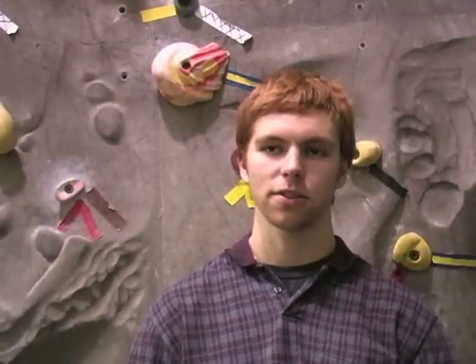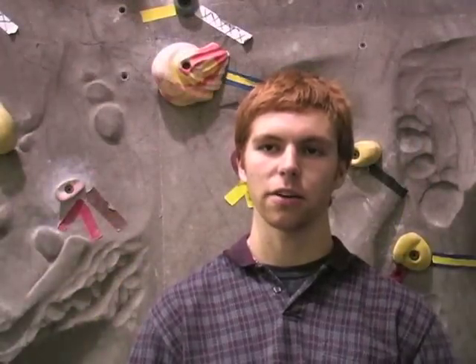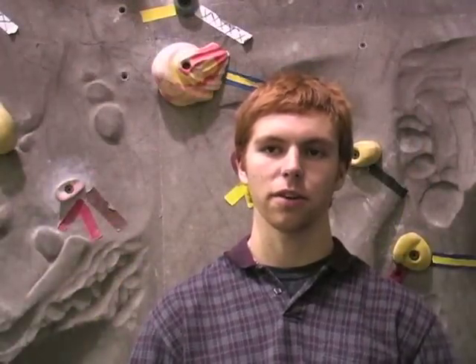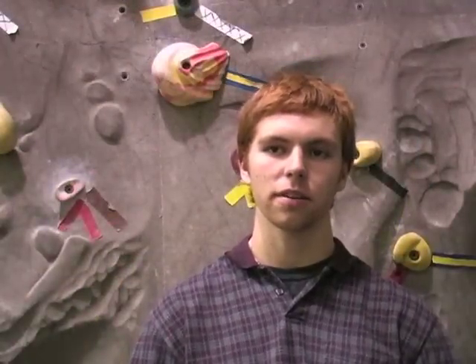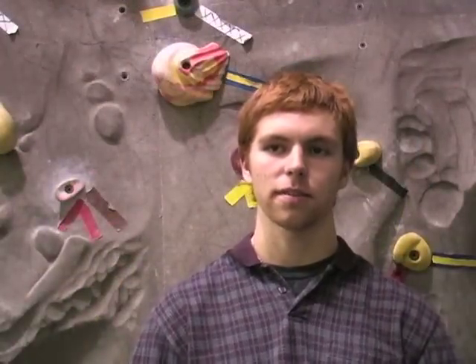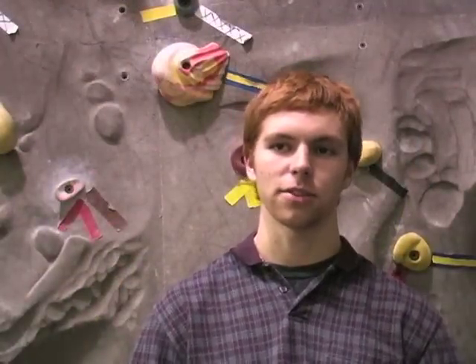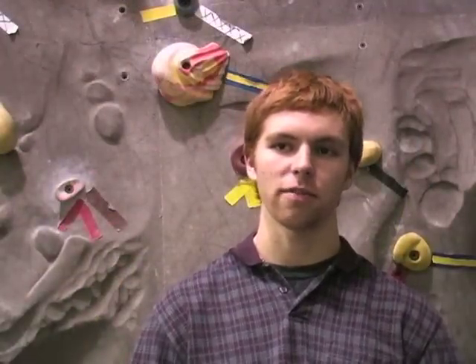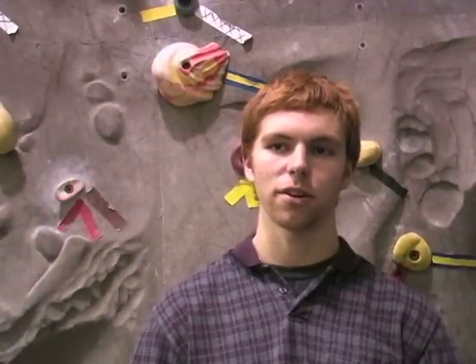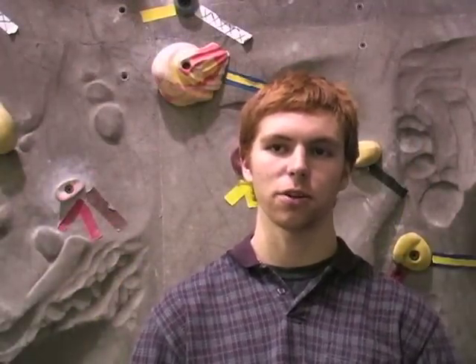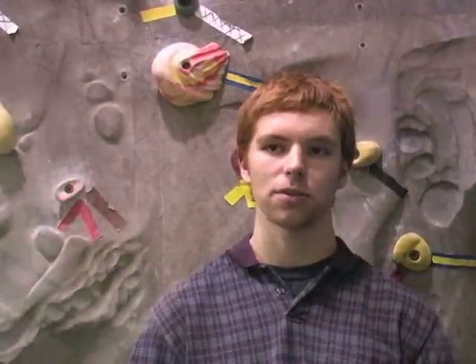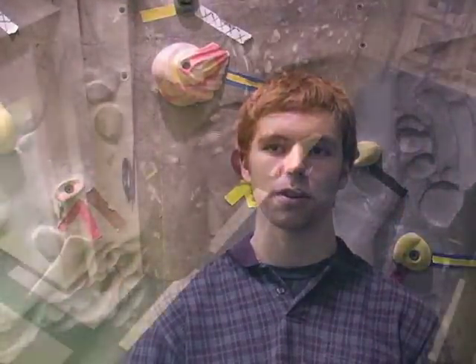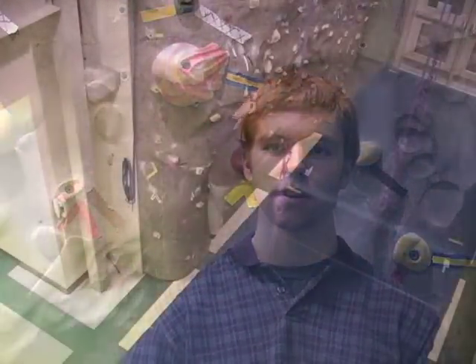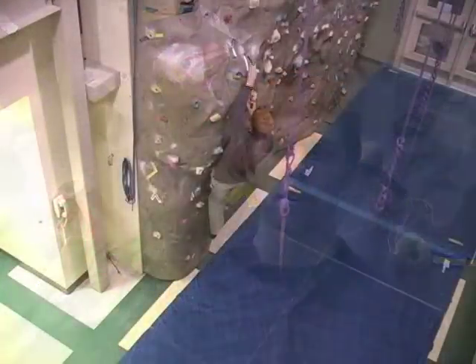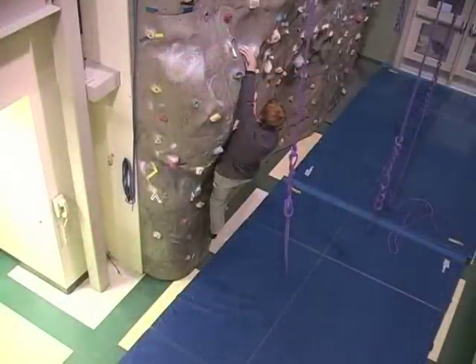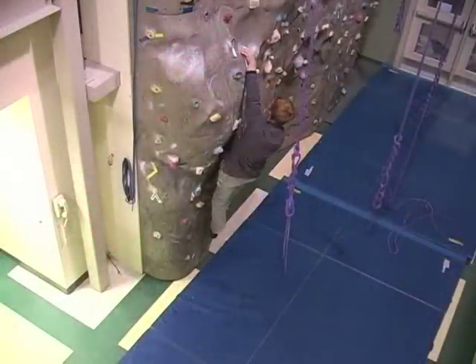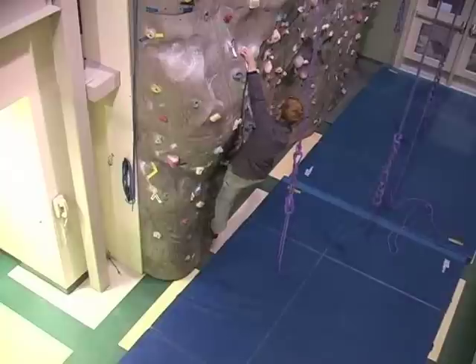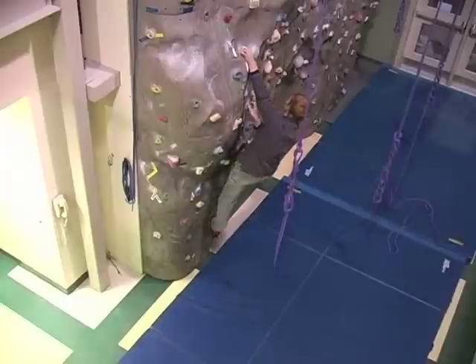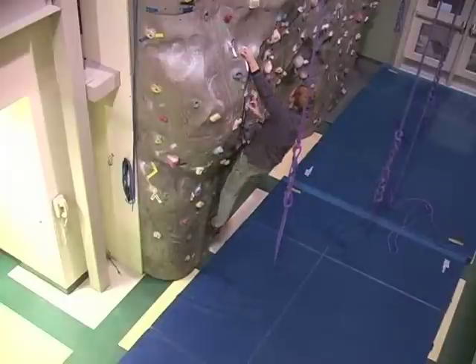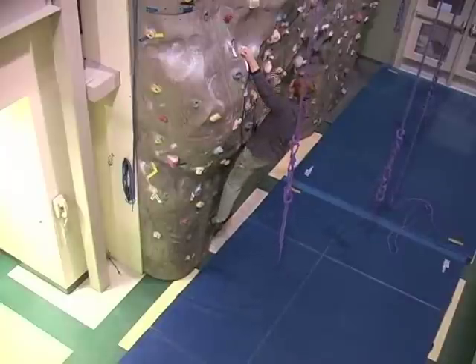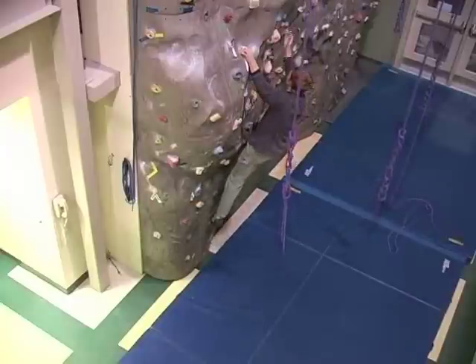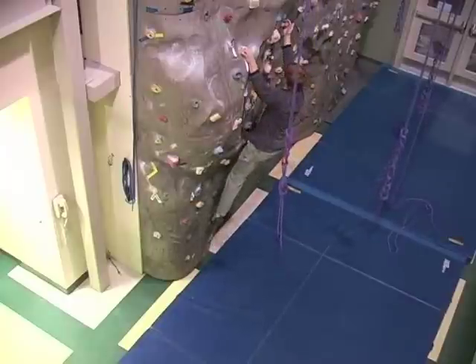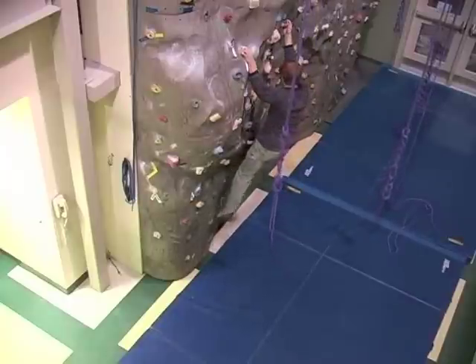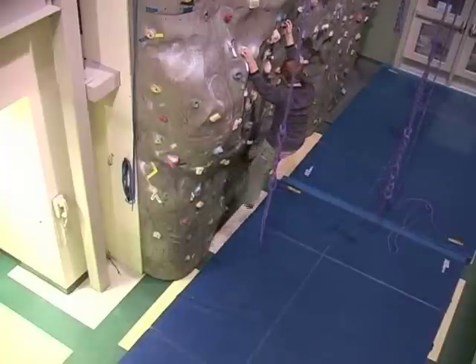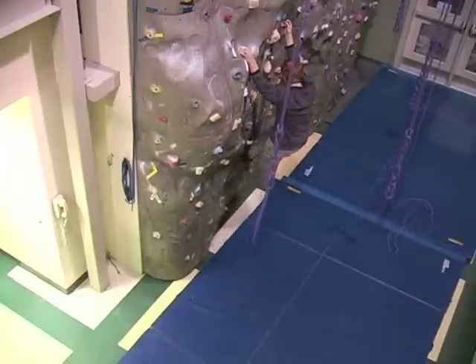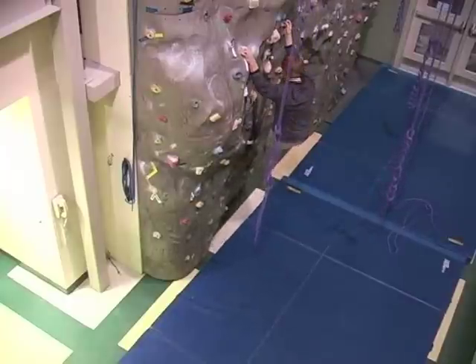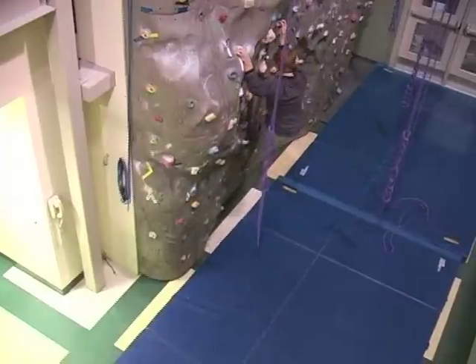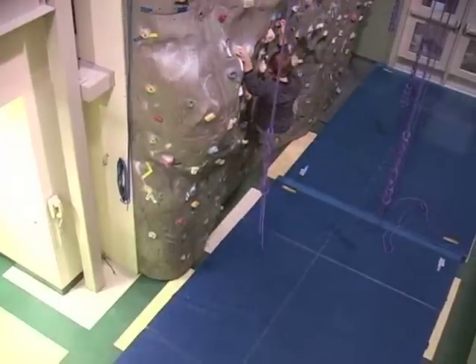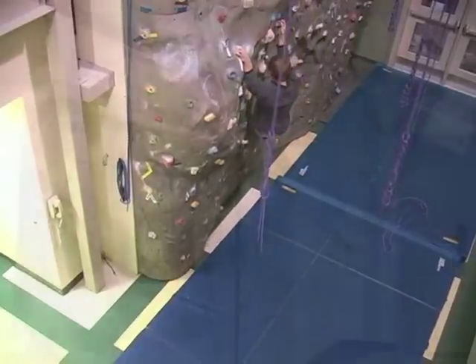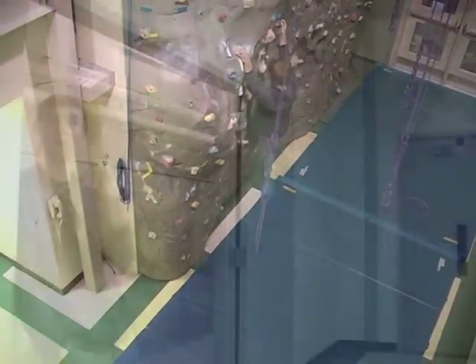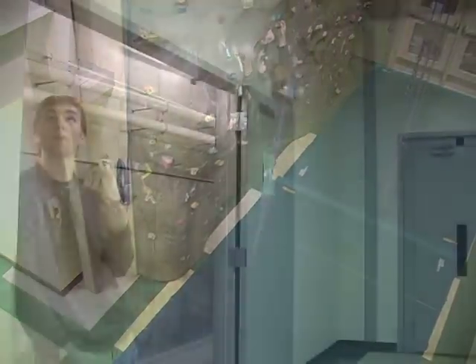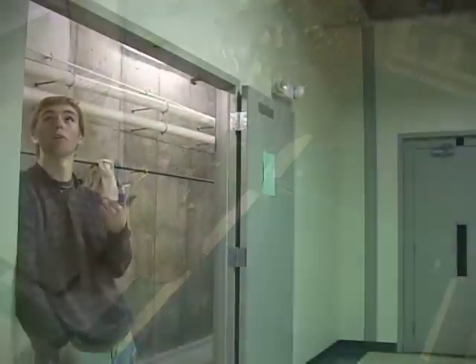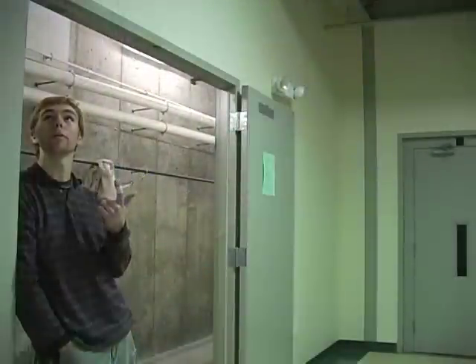I'm Scott Overlock. I'm a sophomore here at Colby Sawyer. I've been working at the climbing wall for about four semesters since I started here.